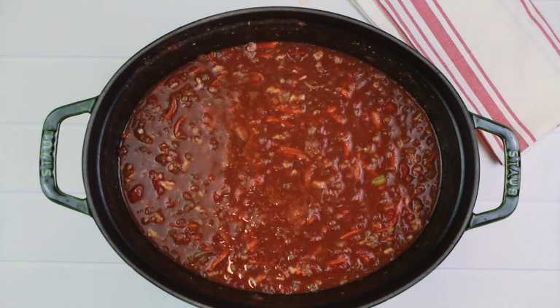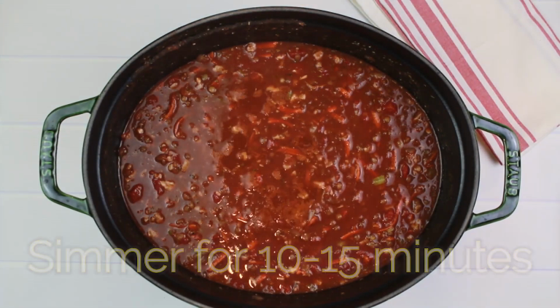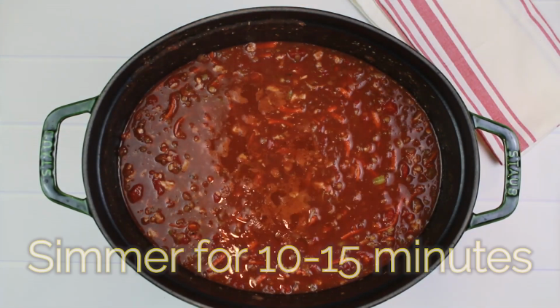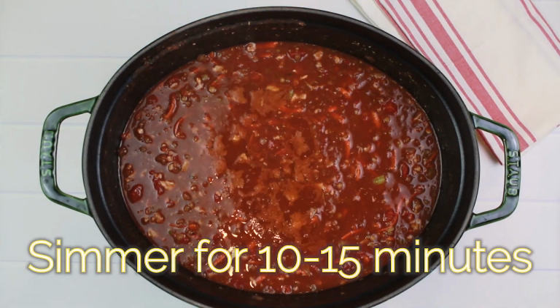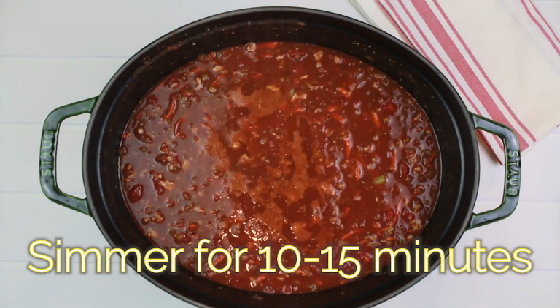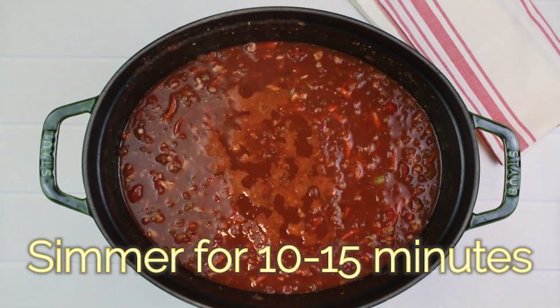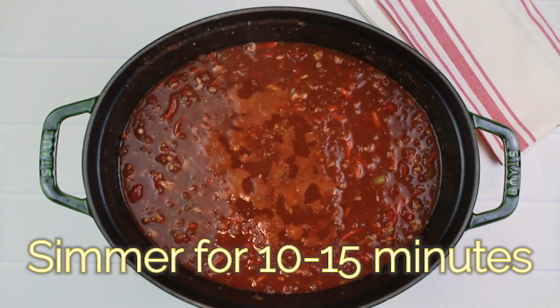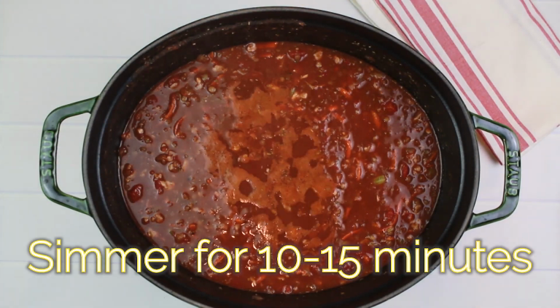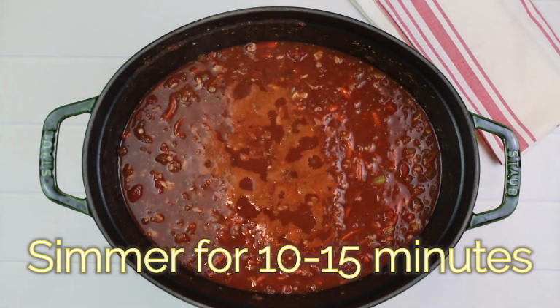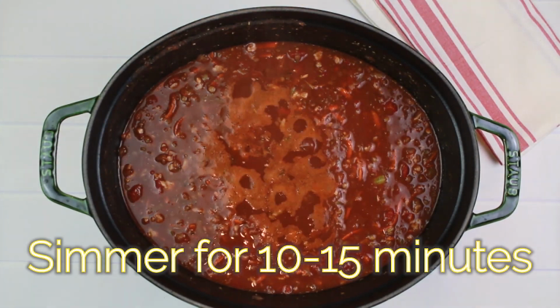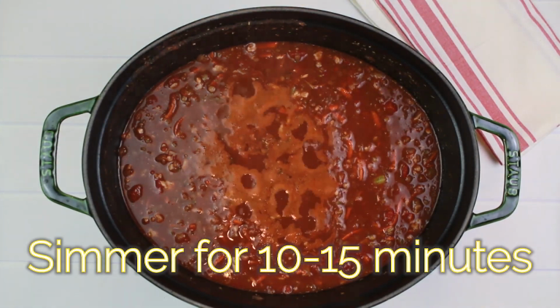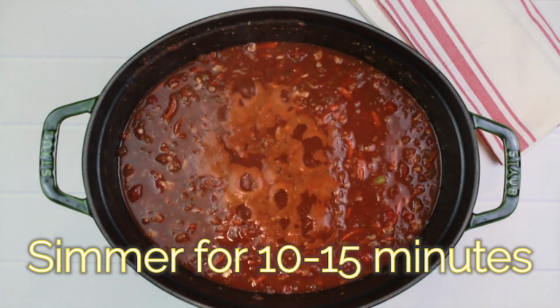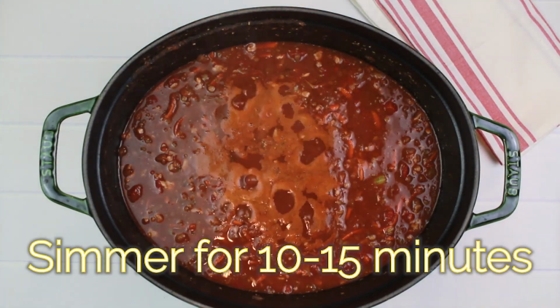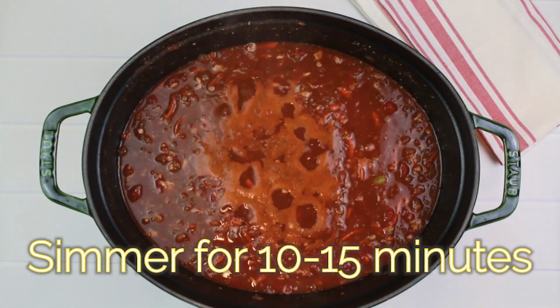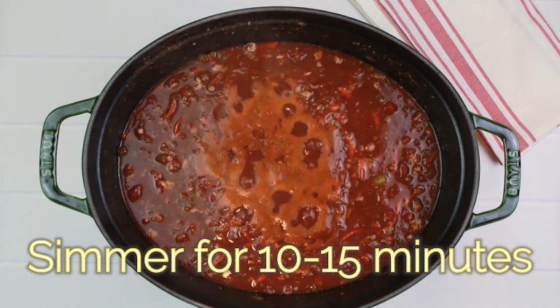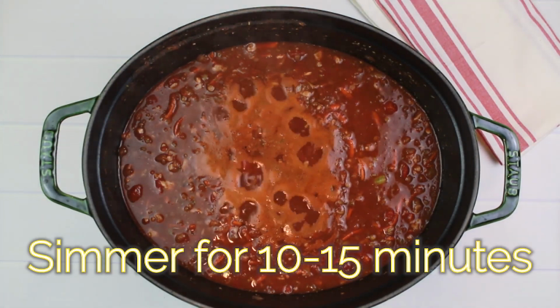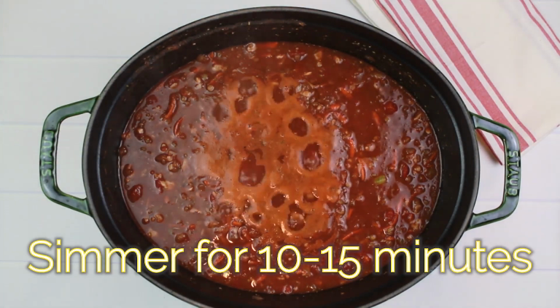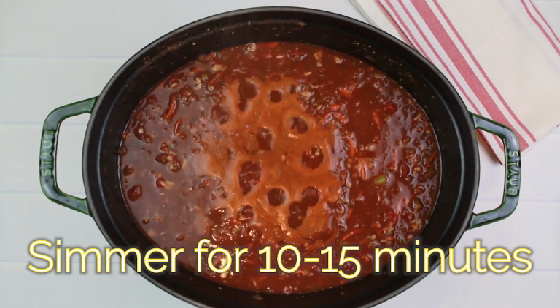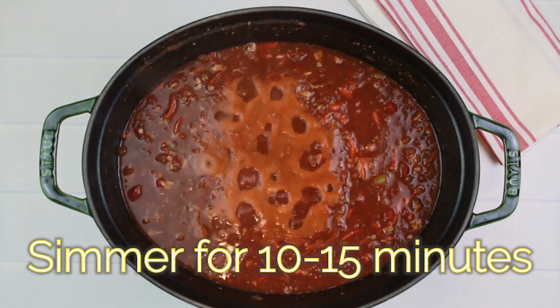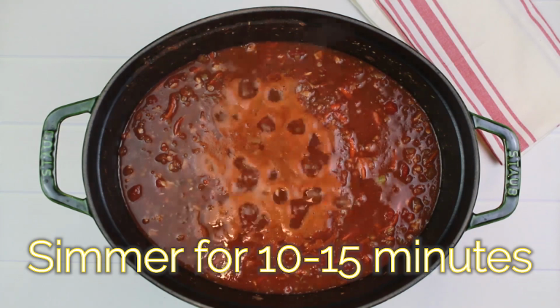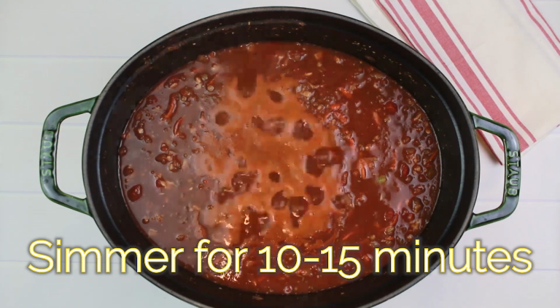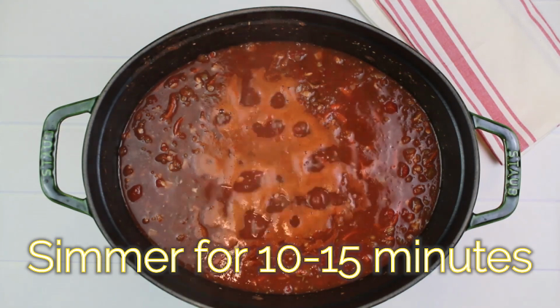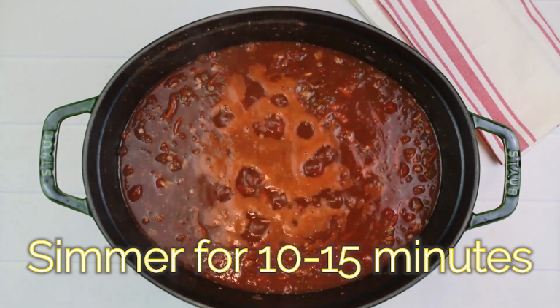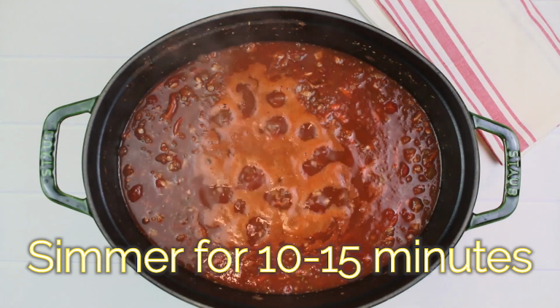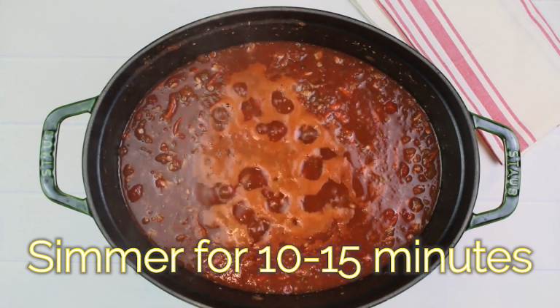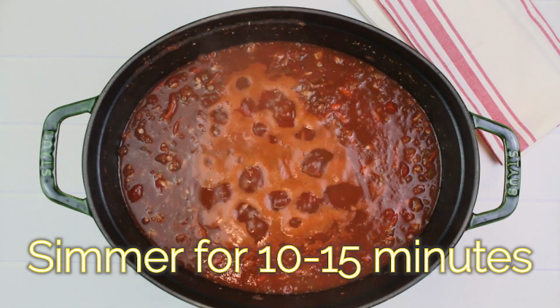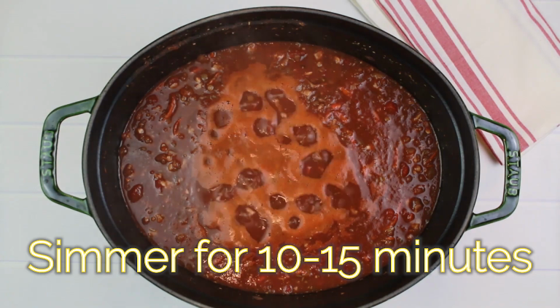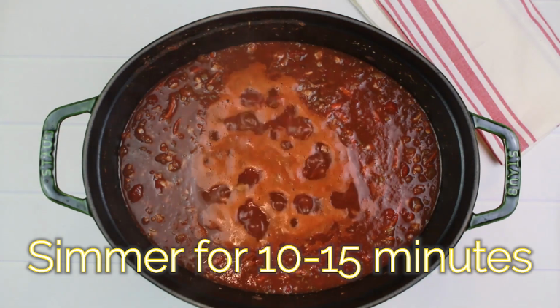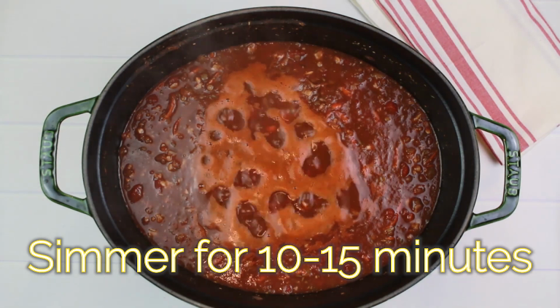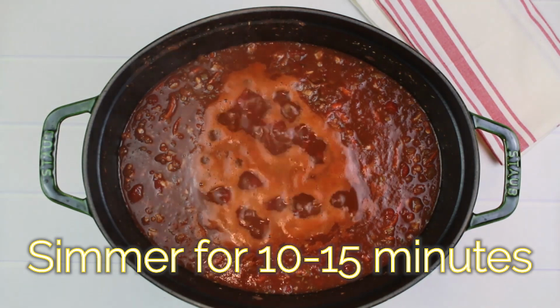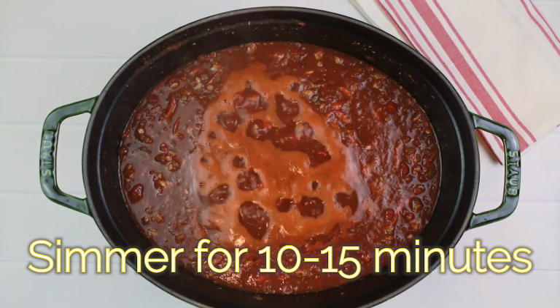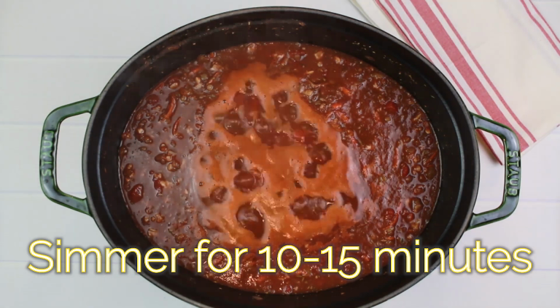Cover and simmer for another 10 to 15 minutes until it's thick and the vegetables are tender.